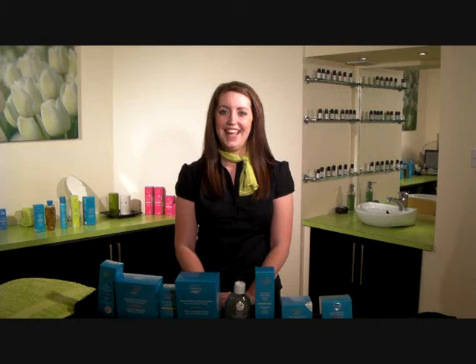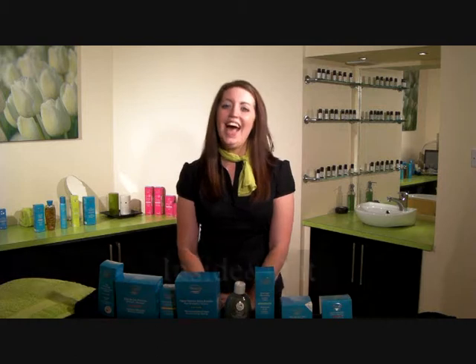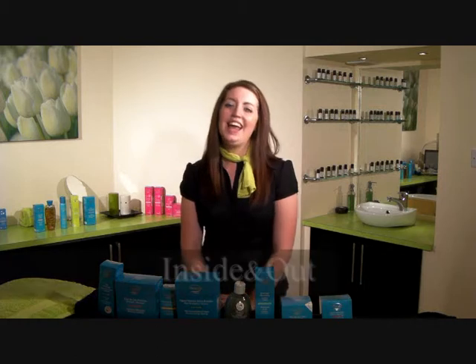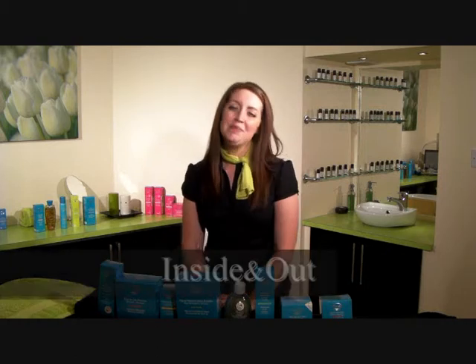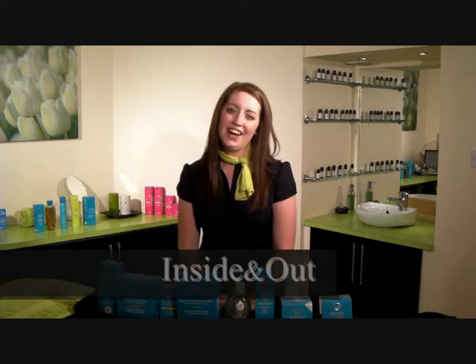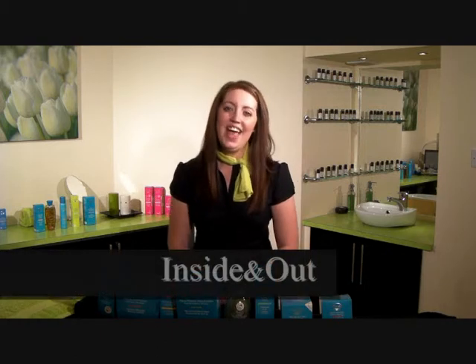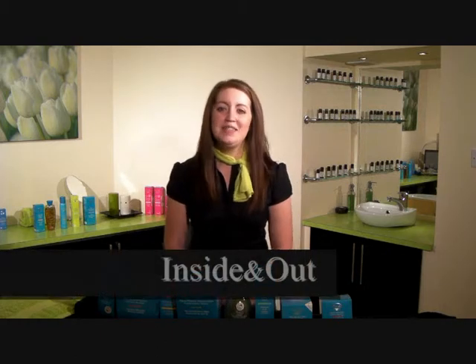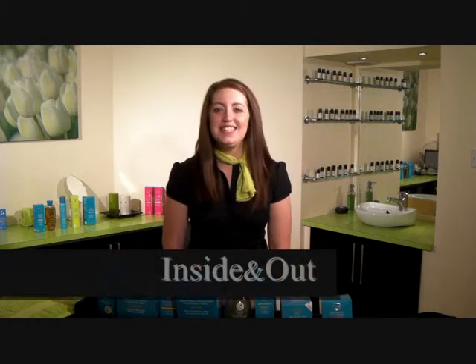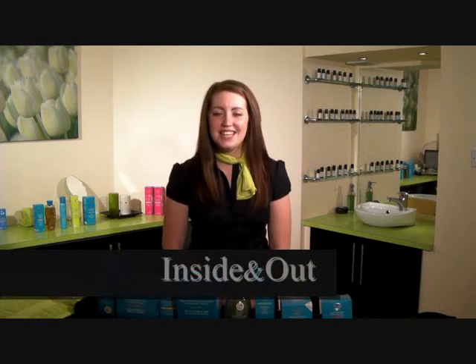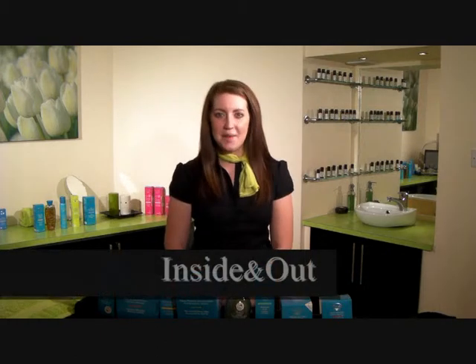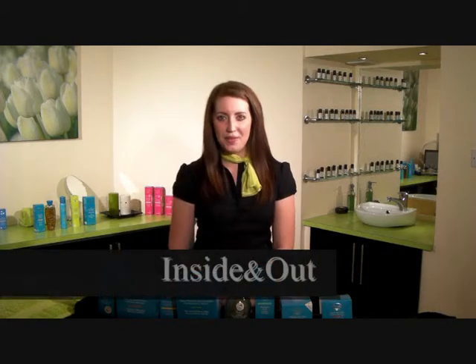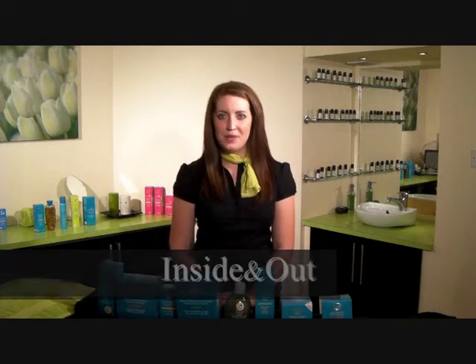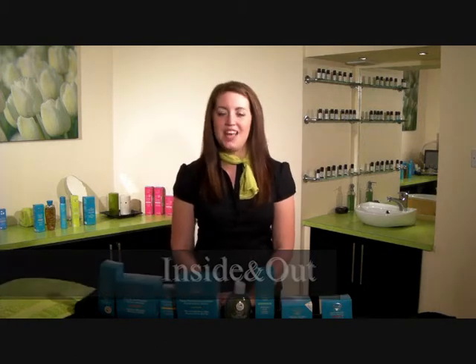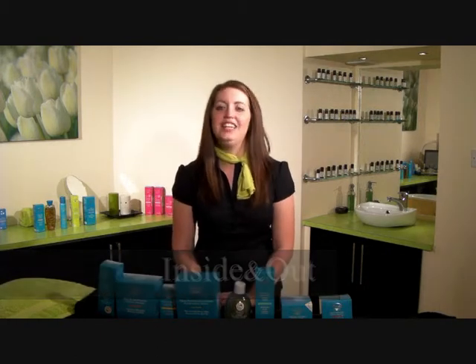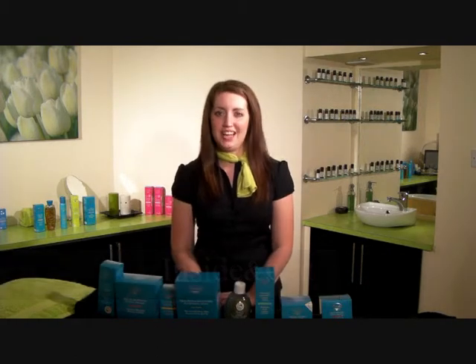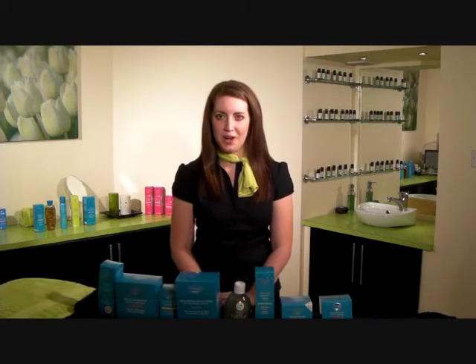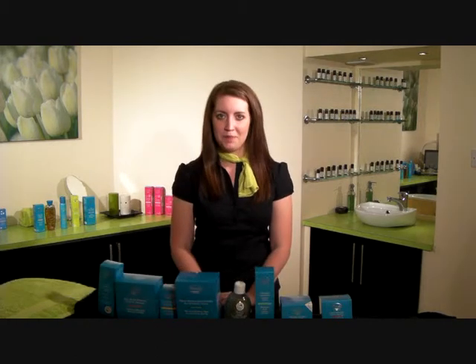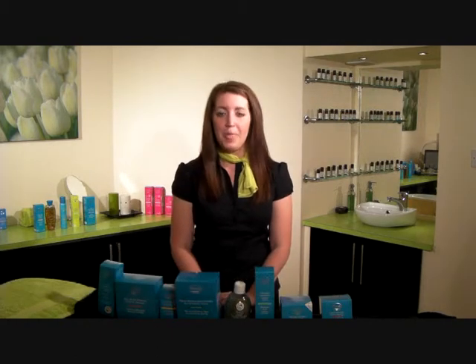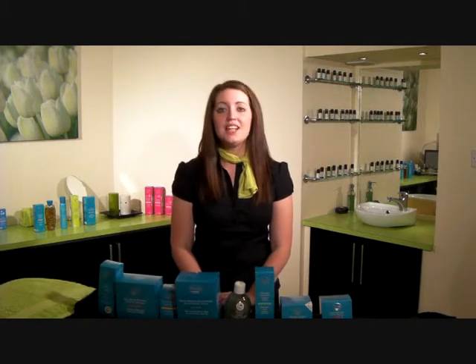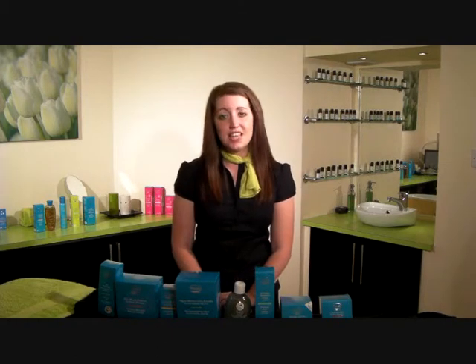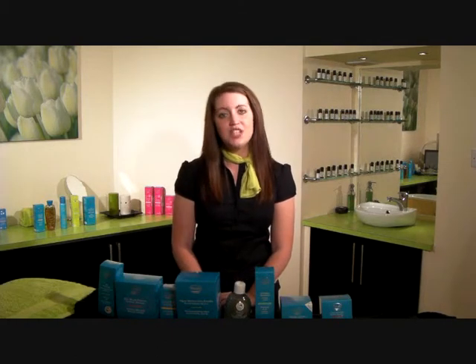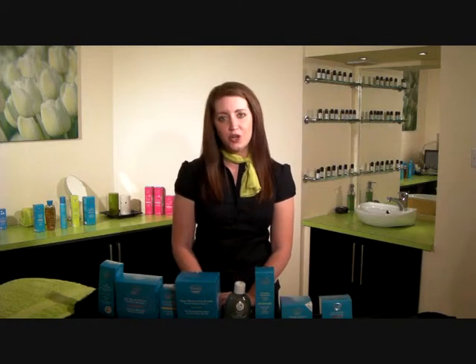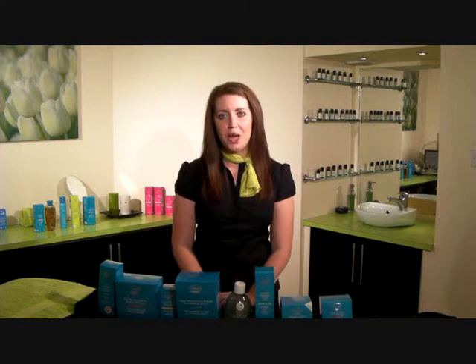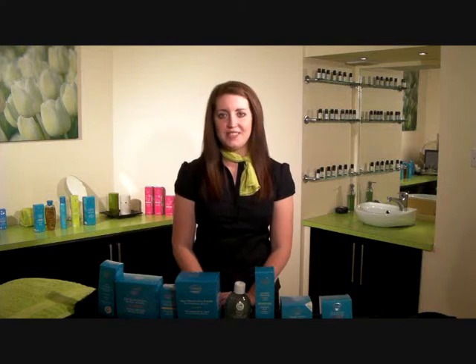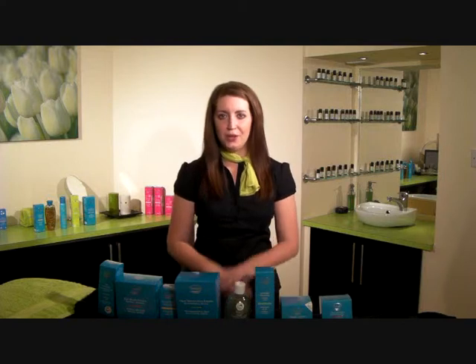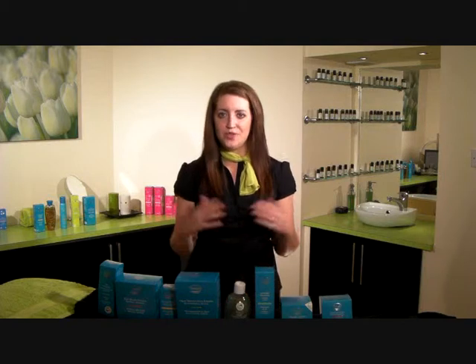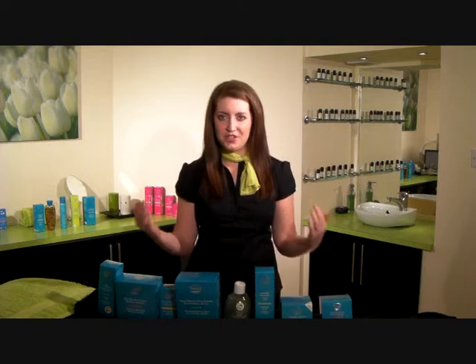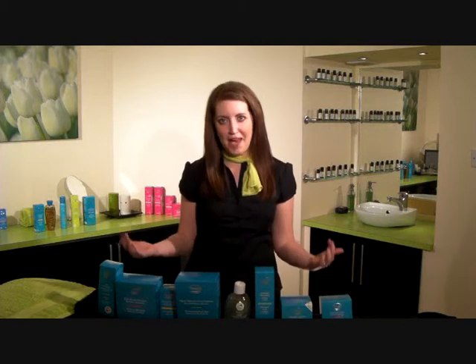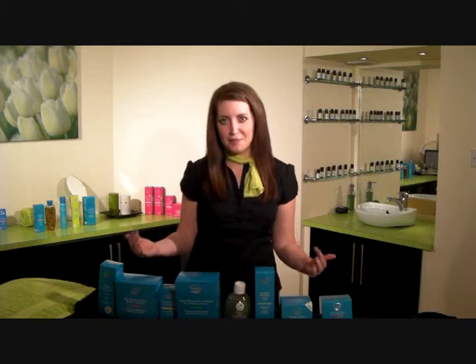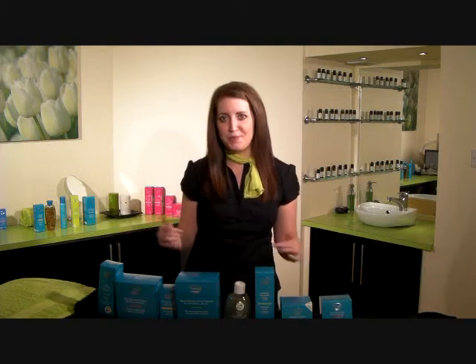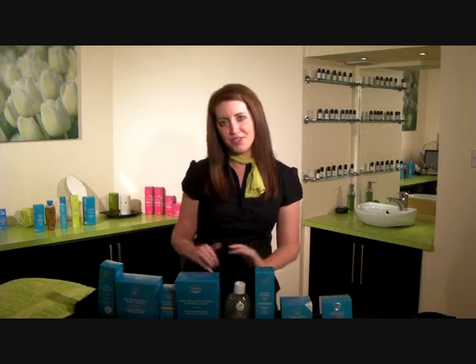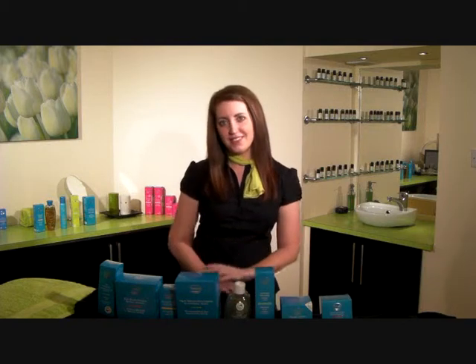Hi, I'm Claire and I'm at the Inside and Out Health and Beauty Salon in Edinburgh, and today I'm going to talk to you about Thalgo's range of bath and body products.